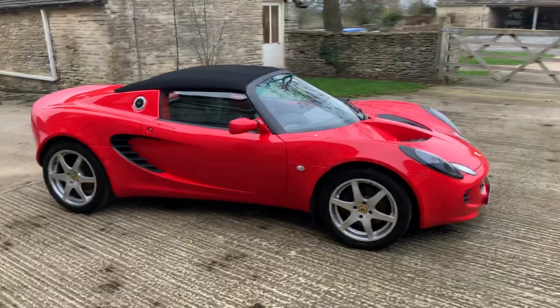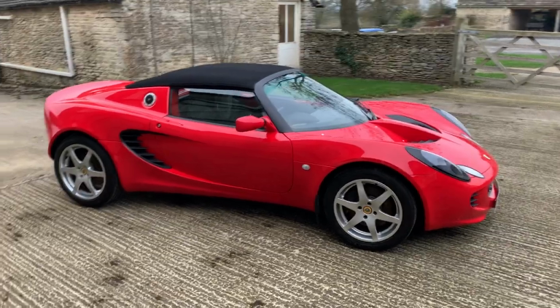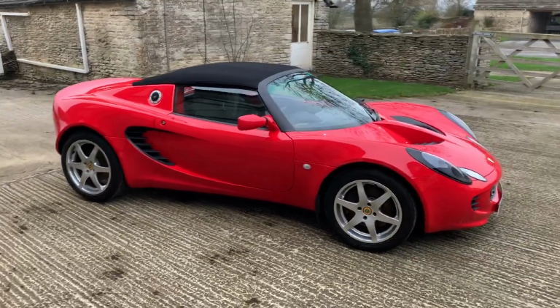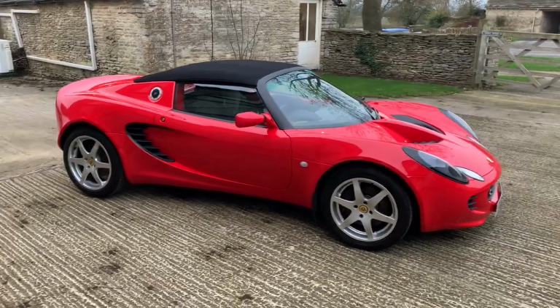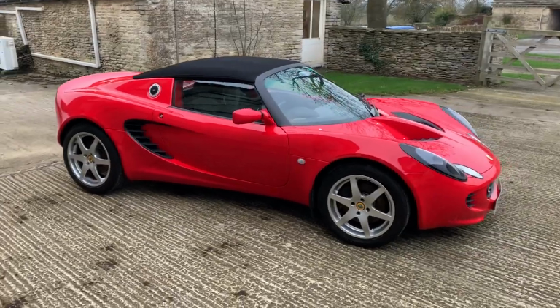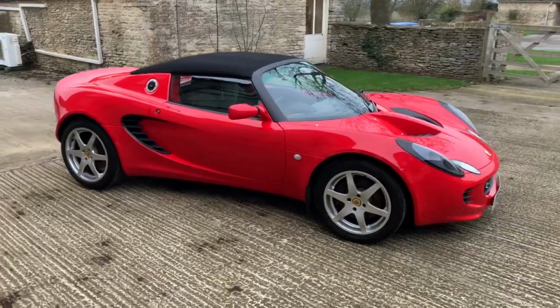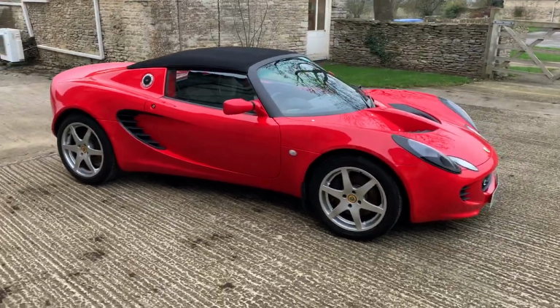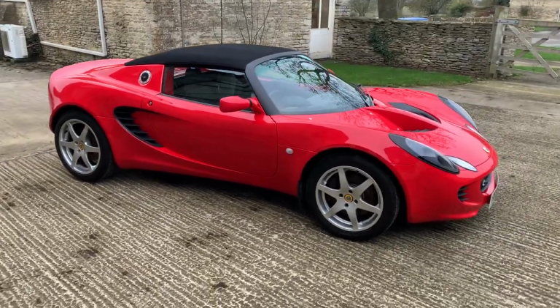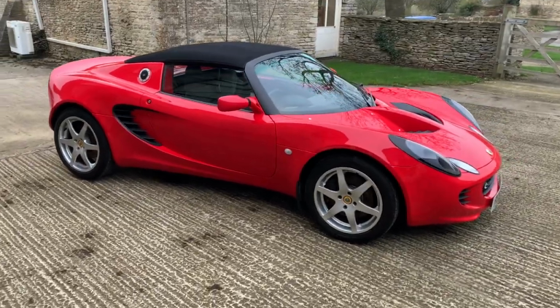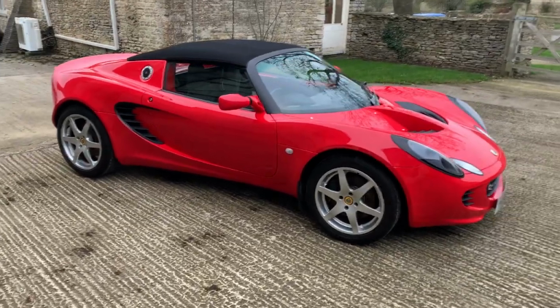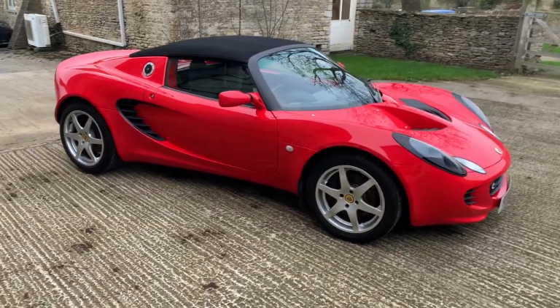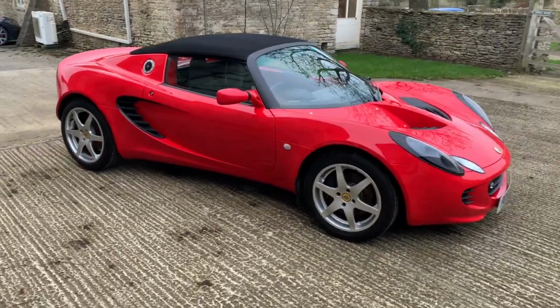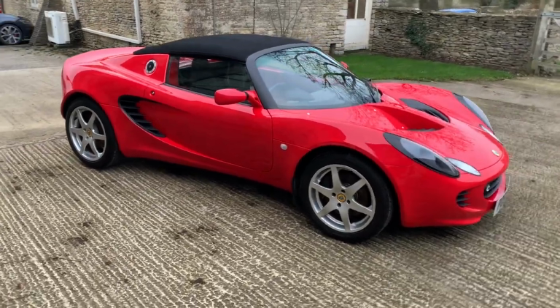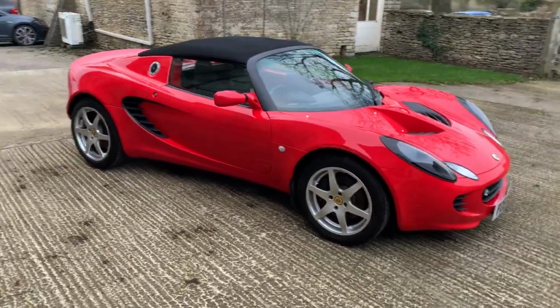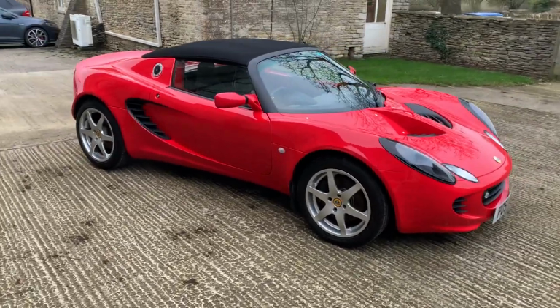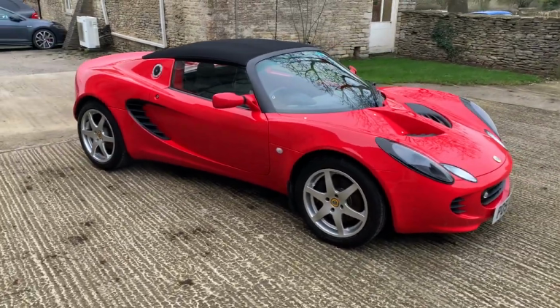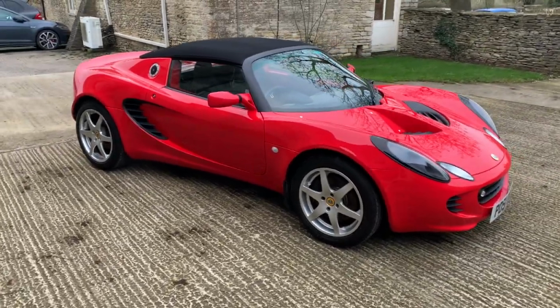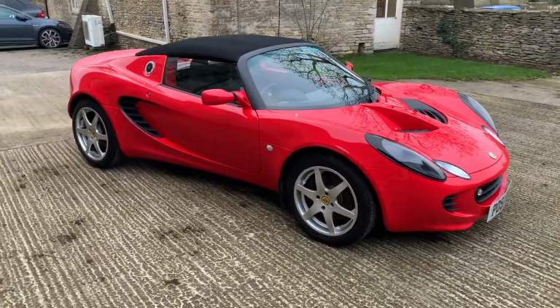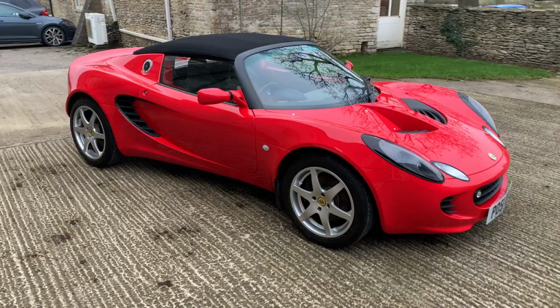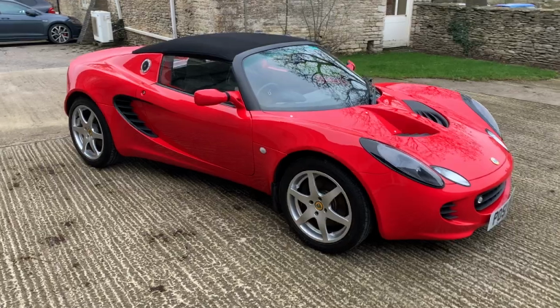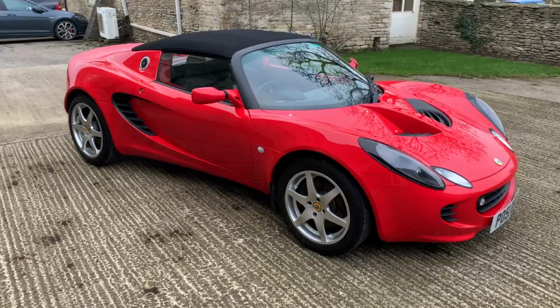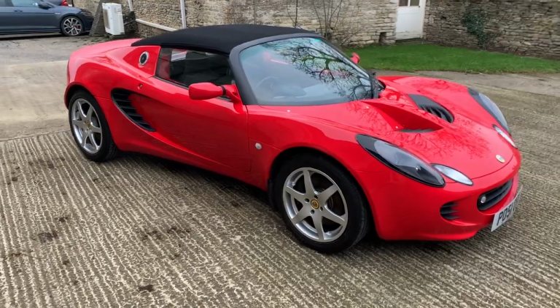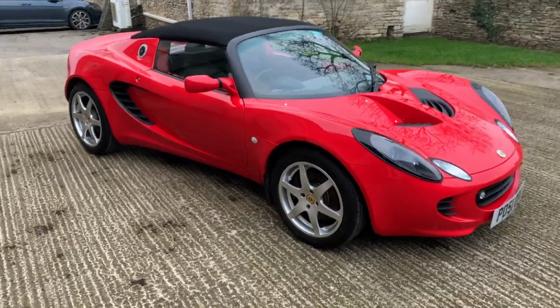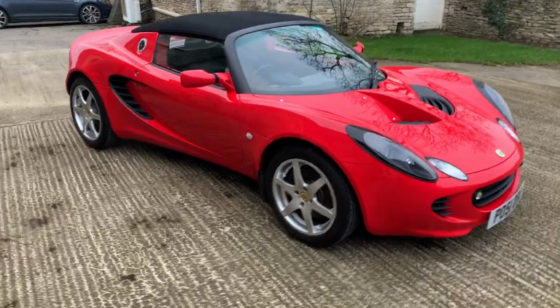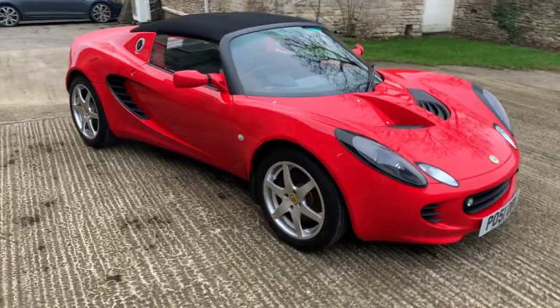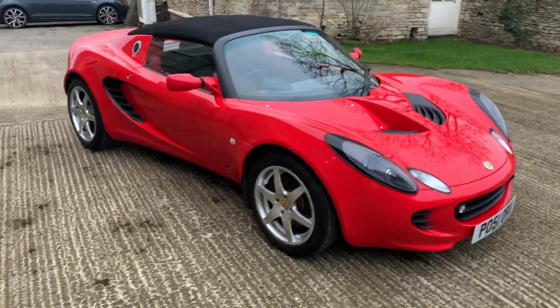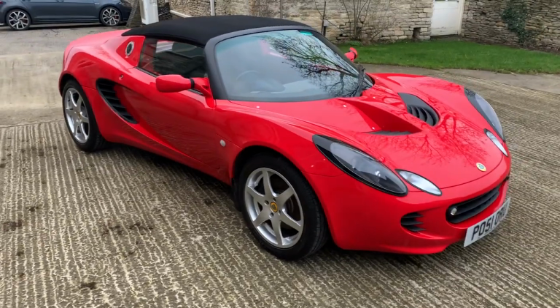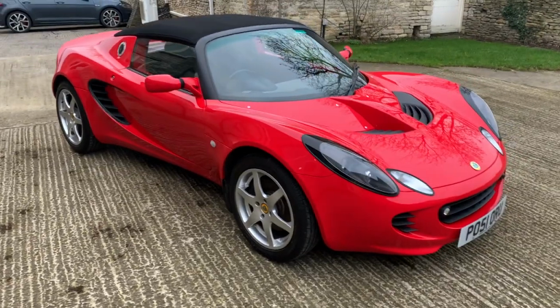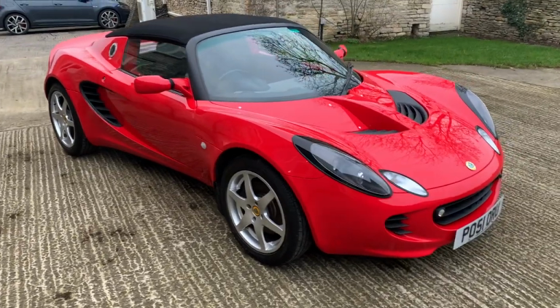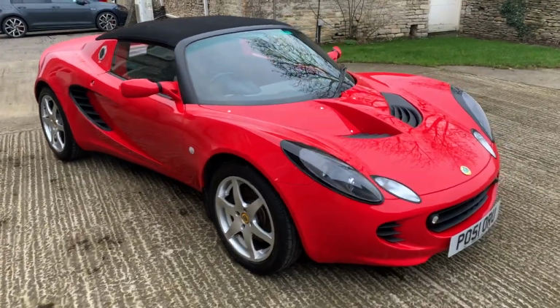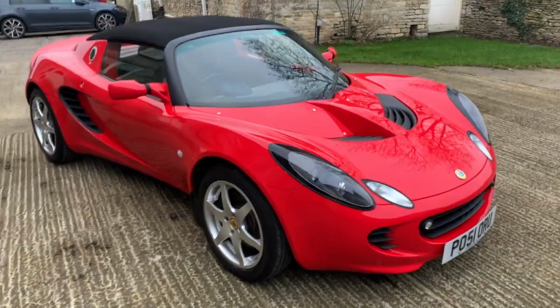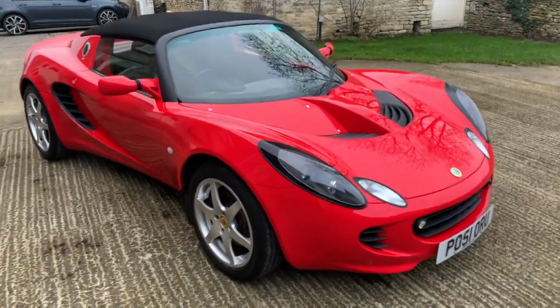Hello Cotswold Motors fans, welcome to our YouTube channel. We've got another walk-around video of one of our vehicles in stock.